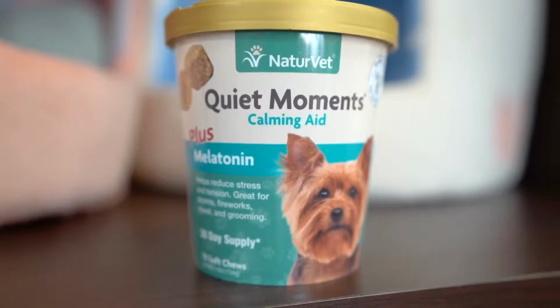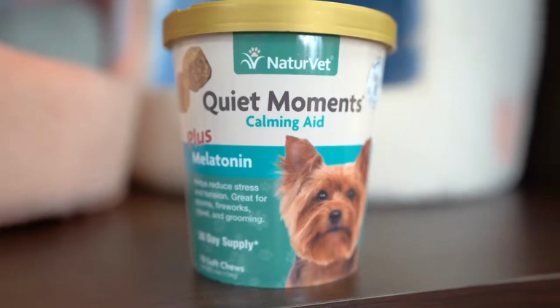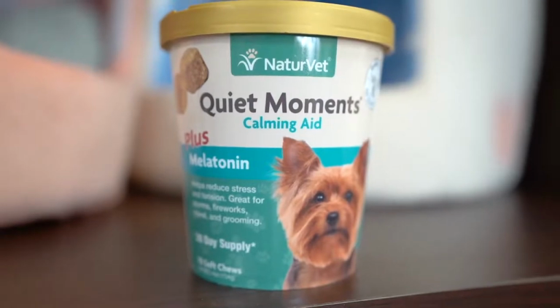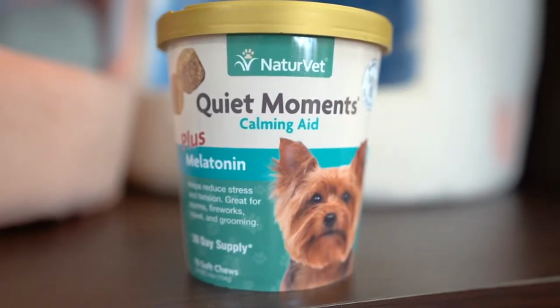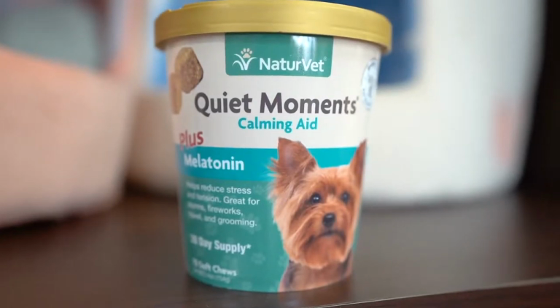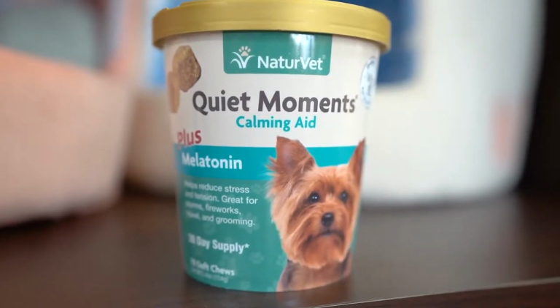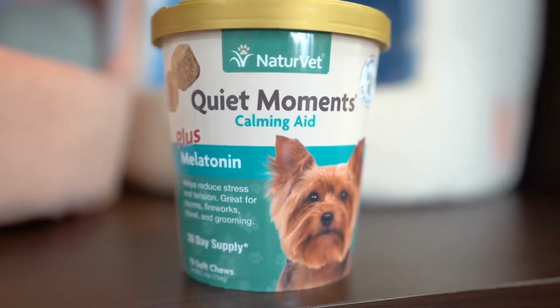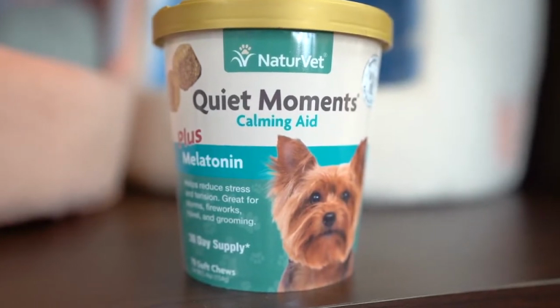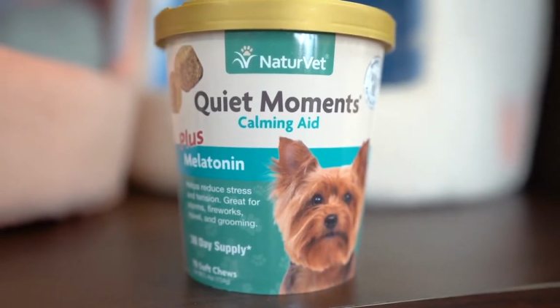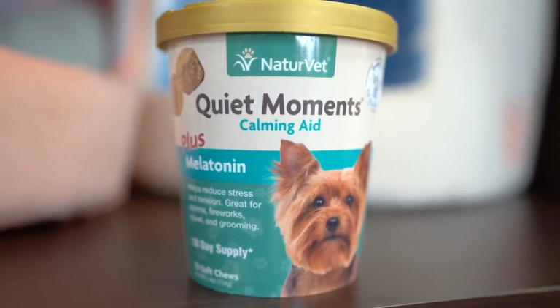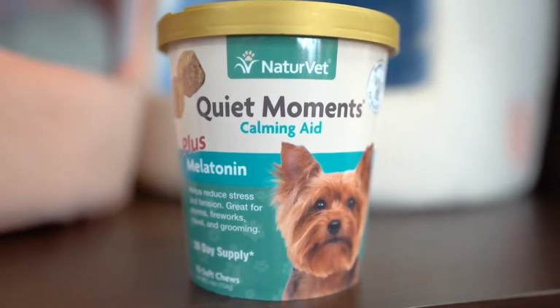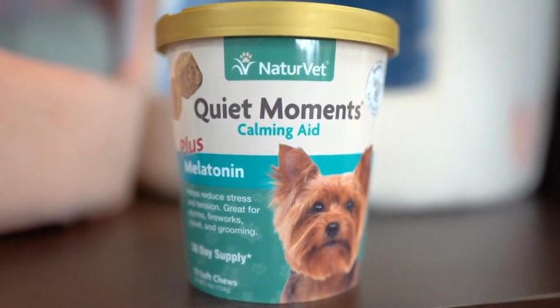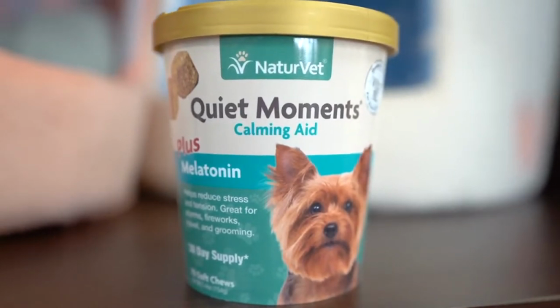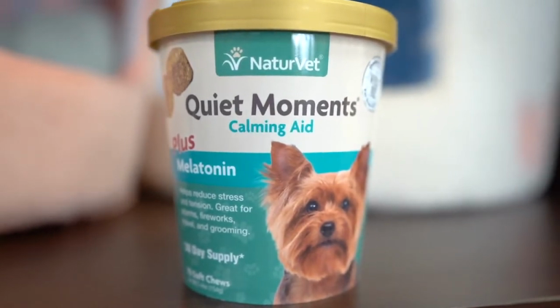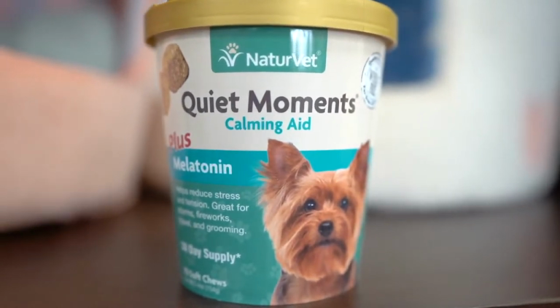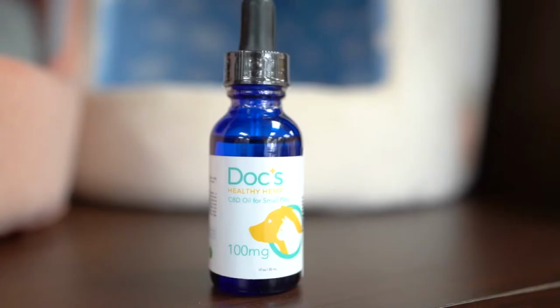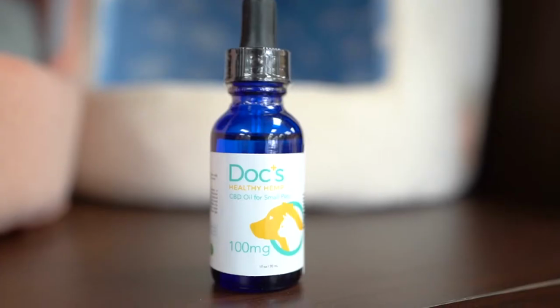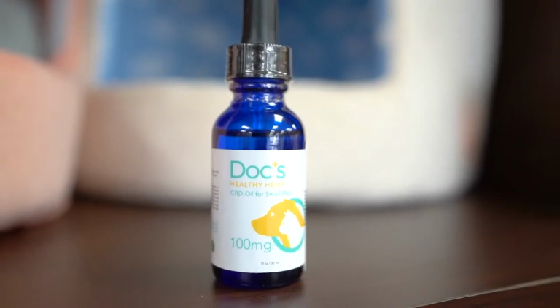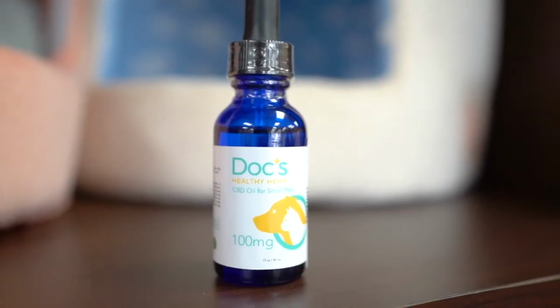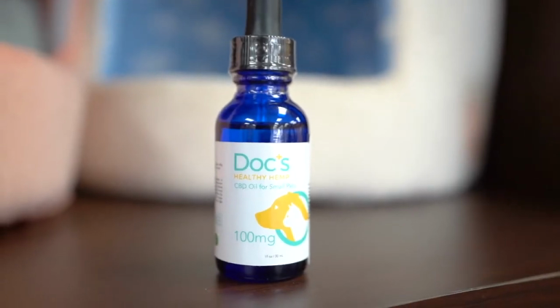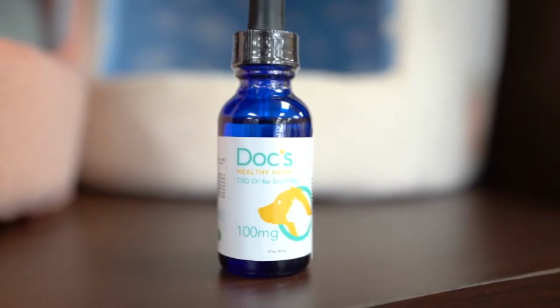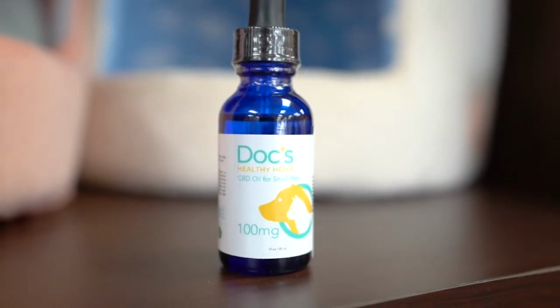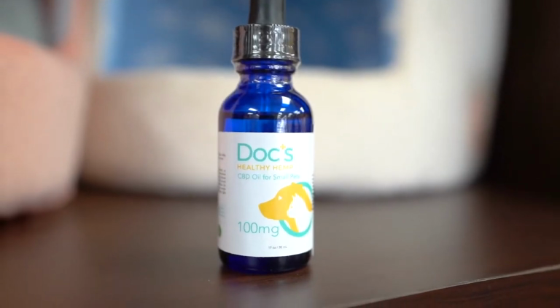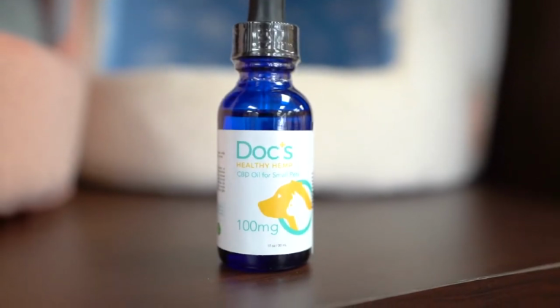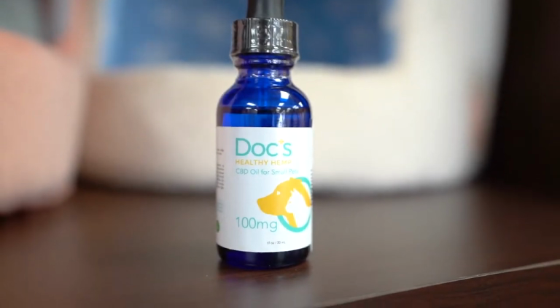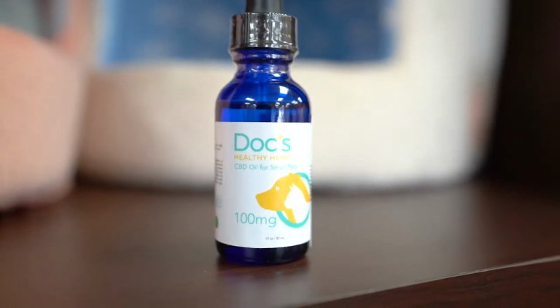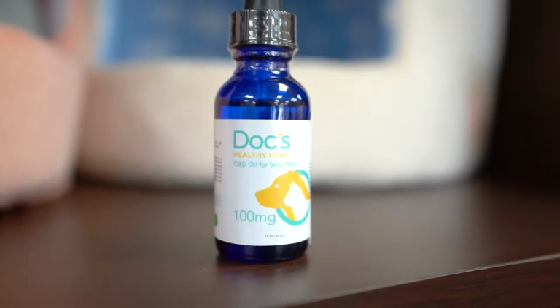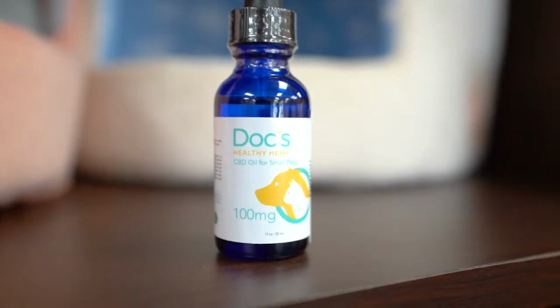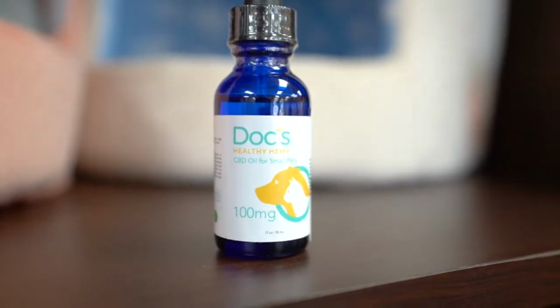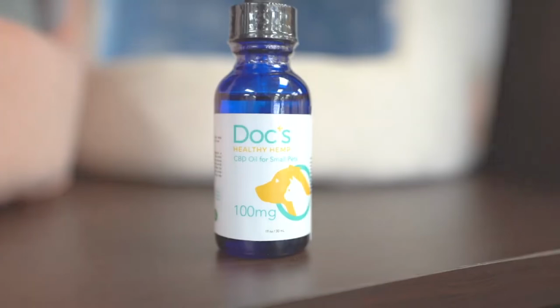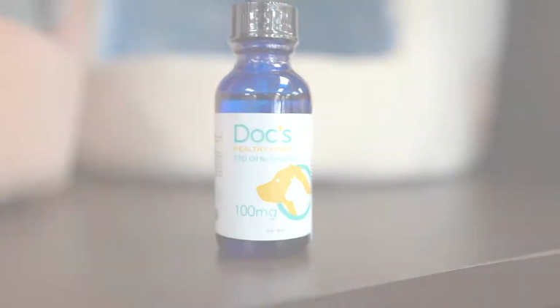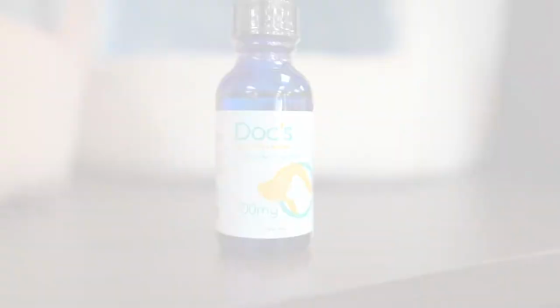Some great calming remedies for dogs include flower extracts, calming oils, and dog pheromones.